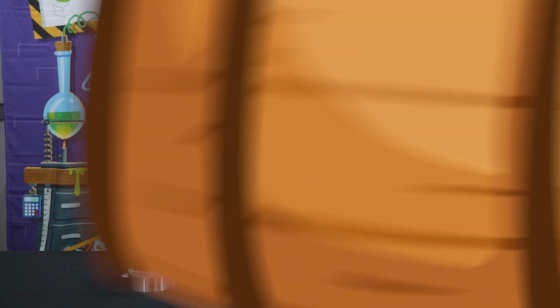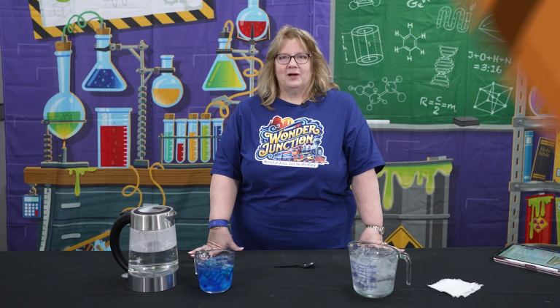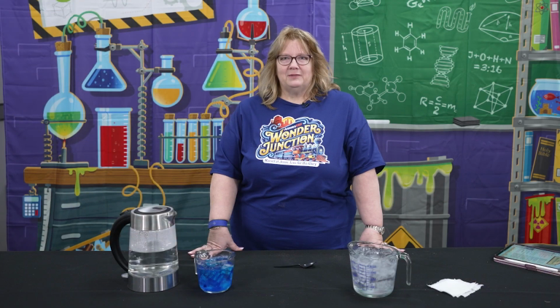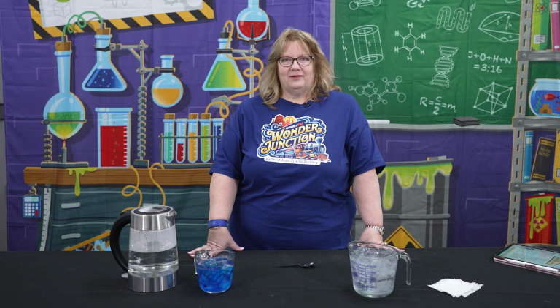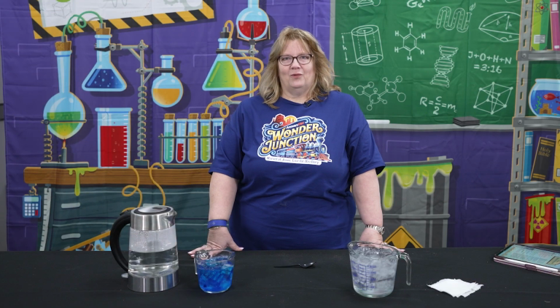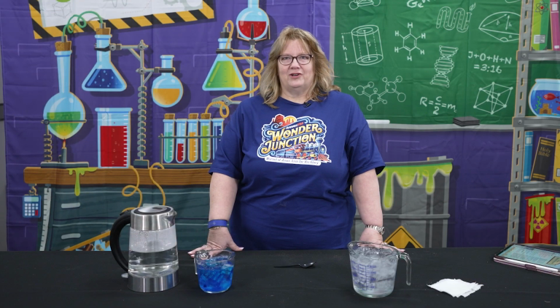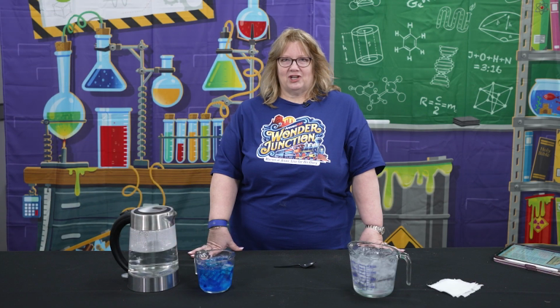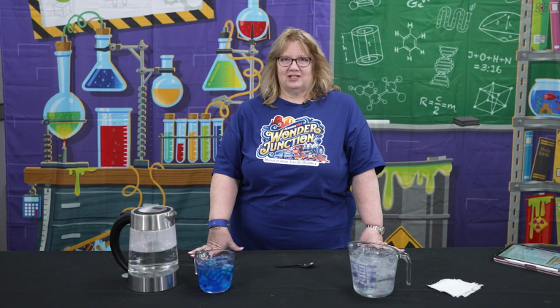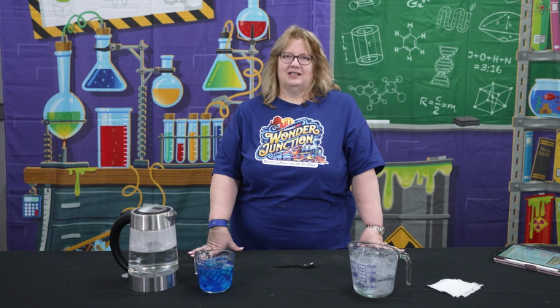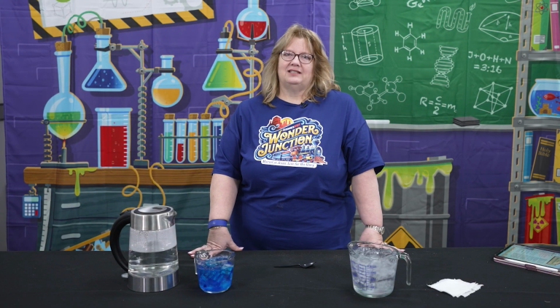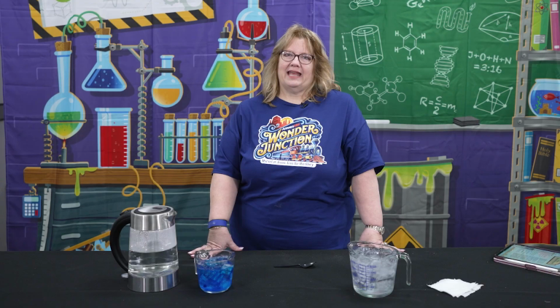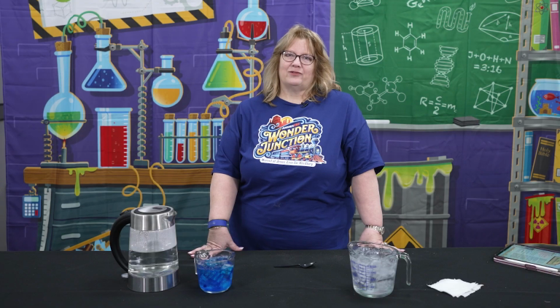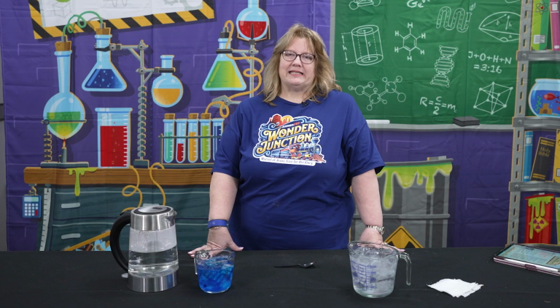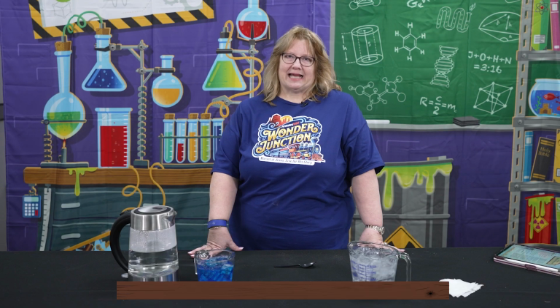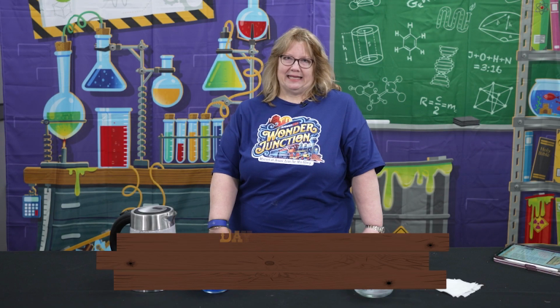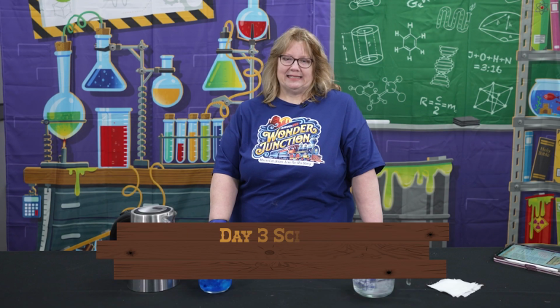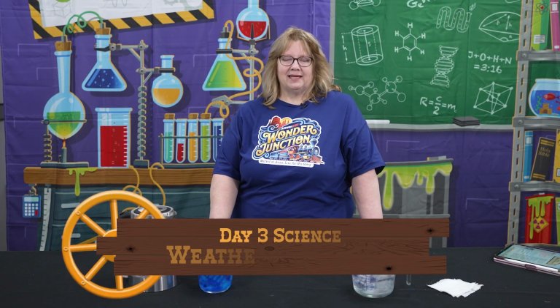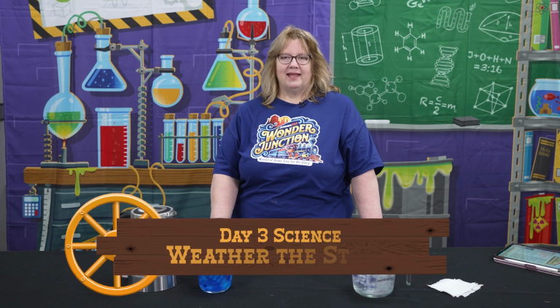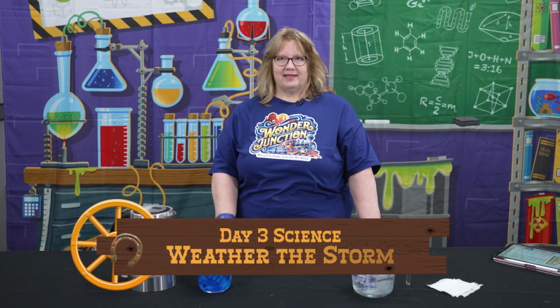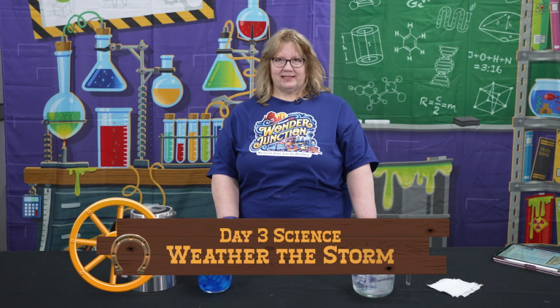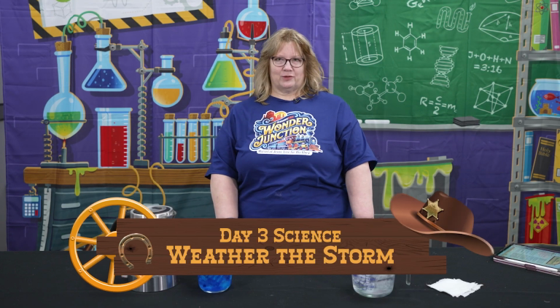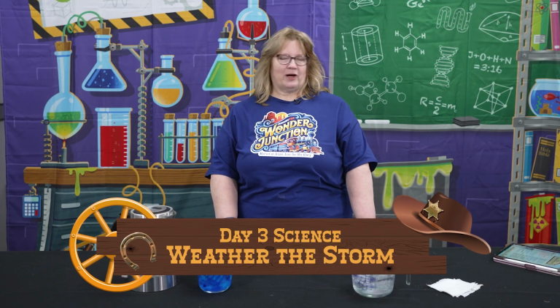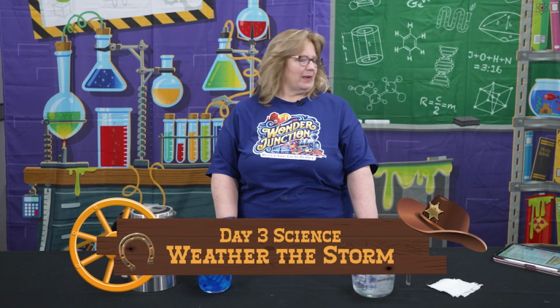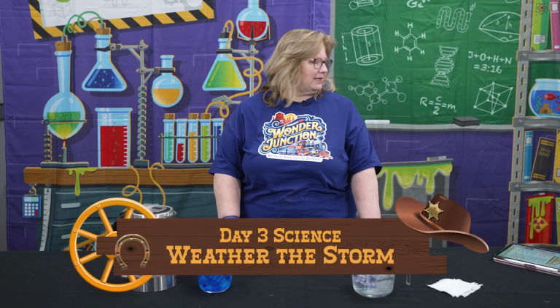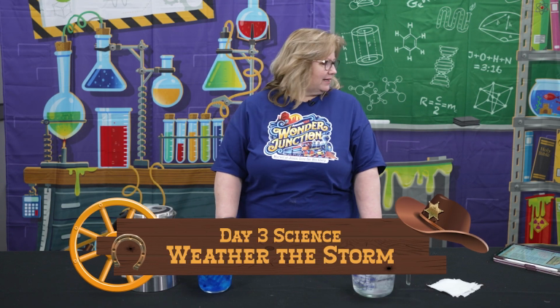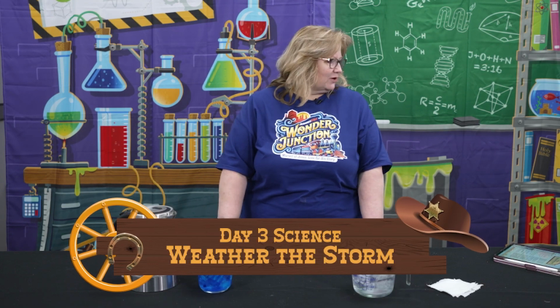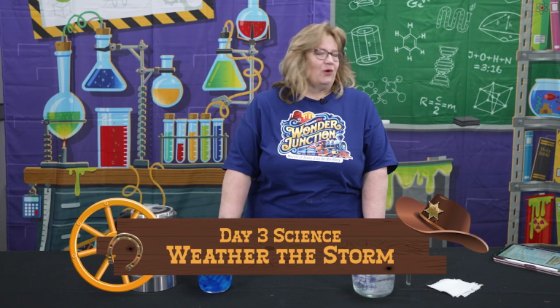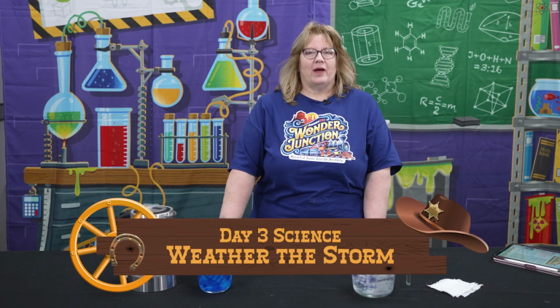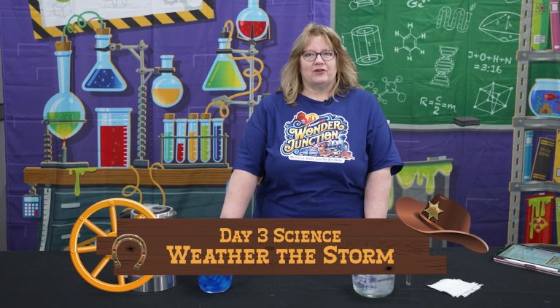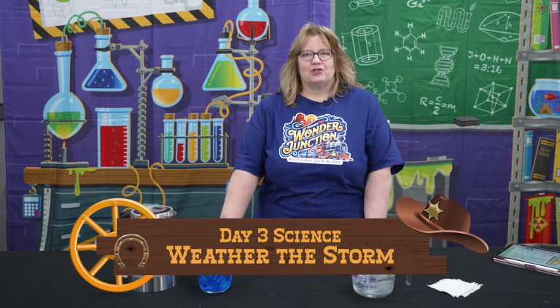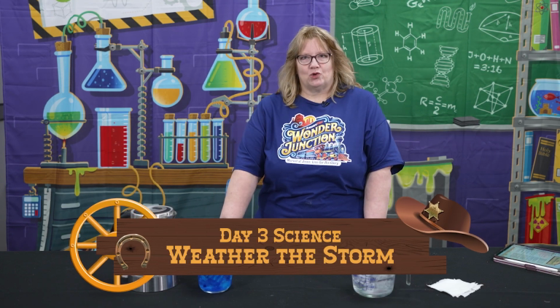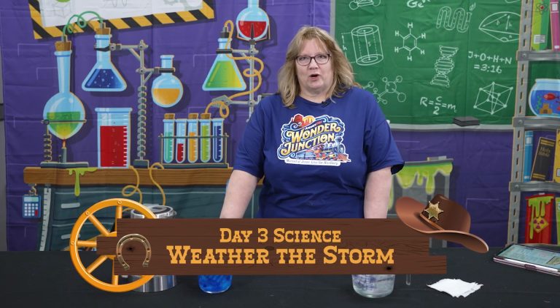Welcome to Wonder Junction Day 3 Science. This experiment is called Weather the Storm.